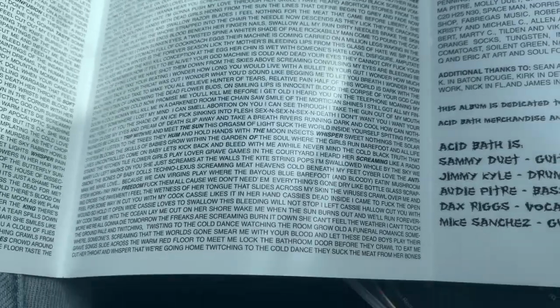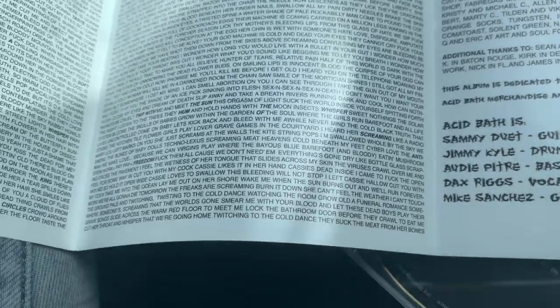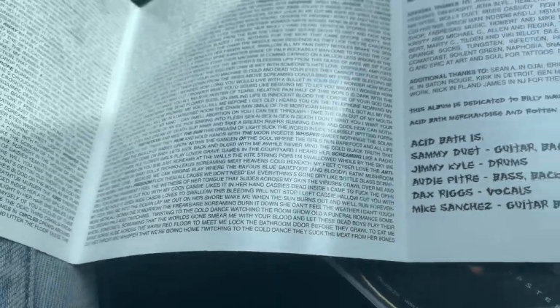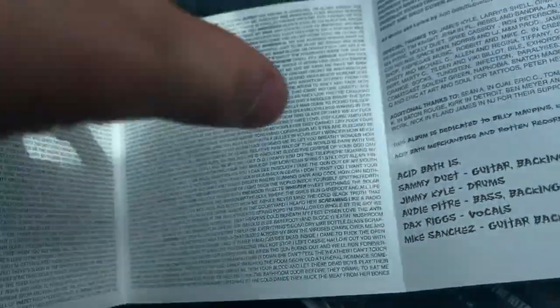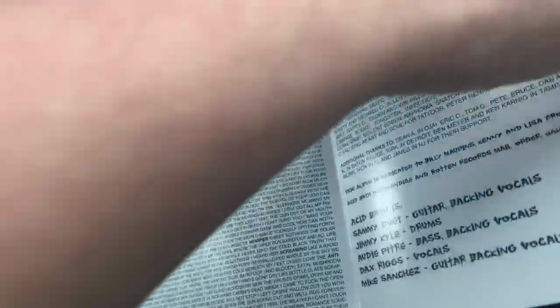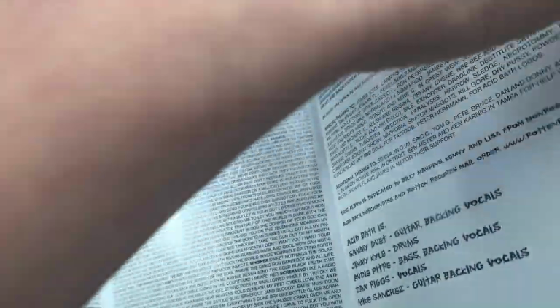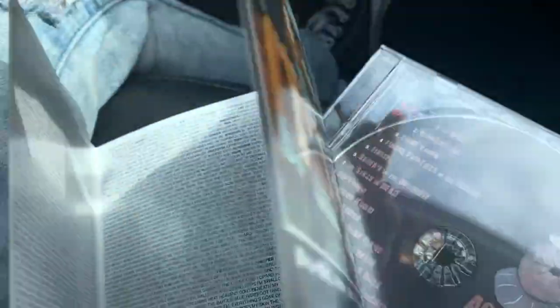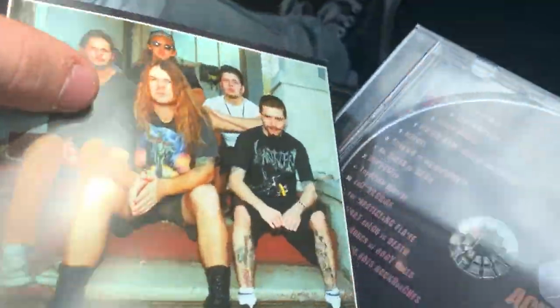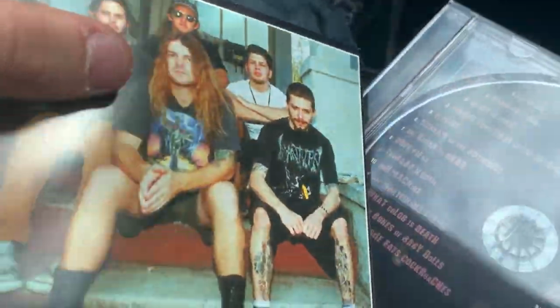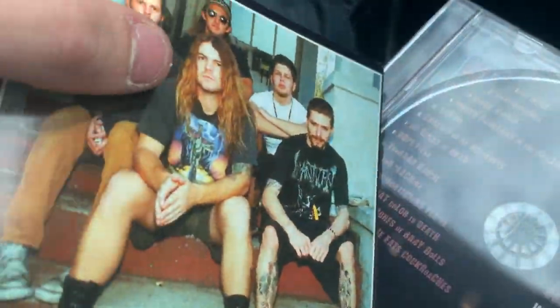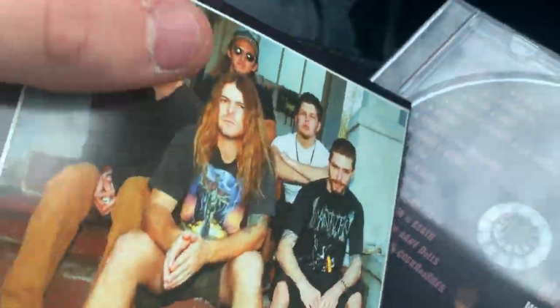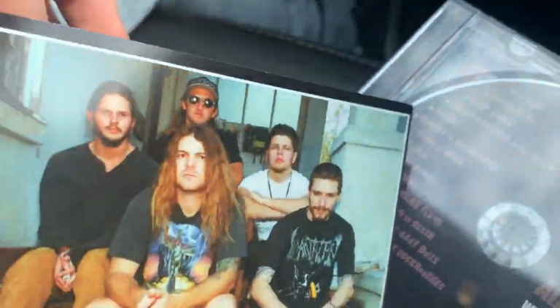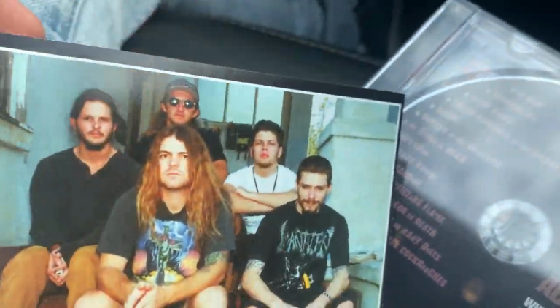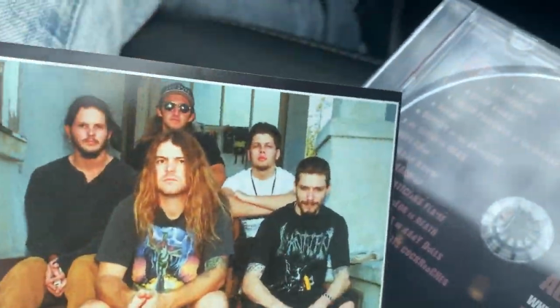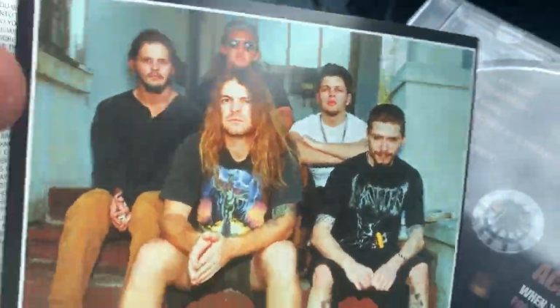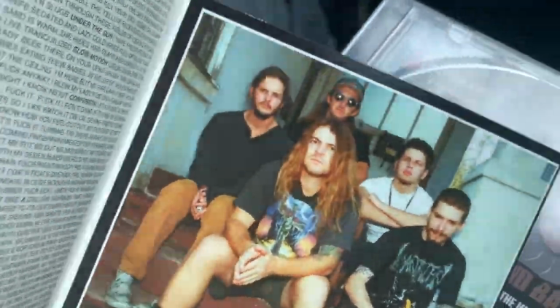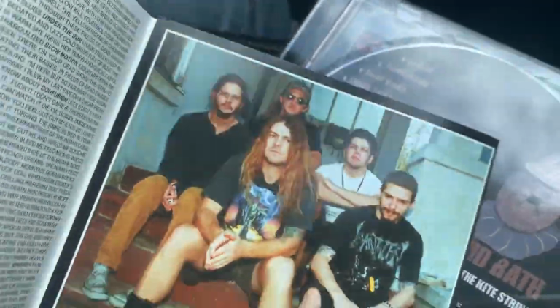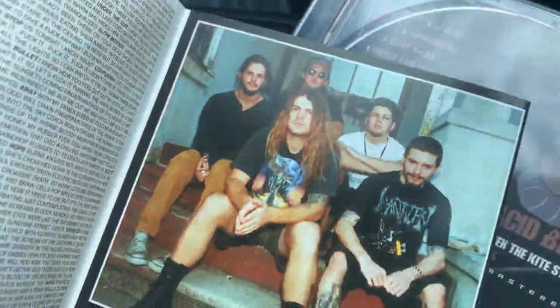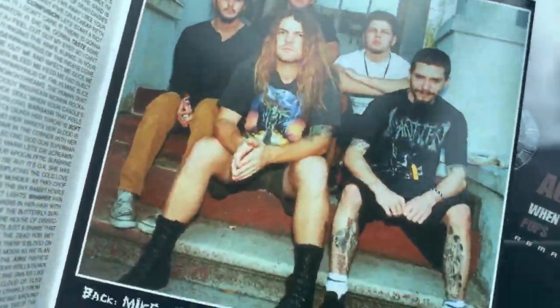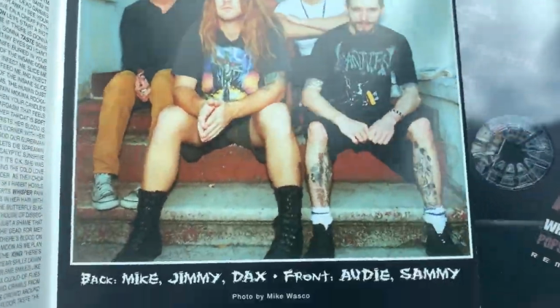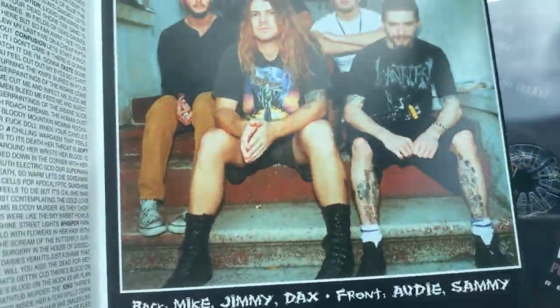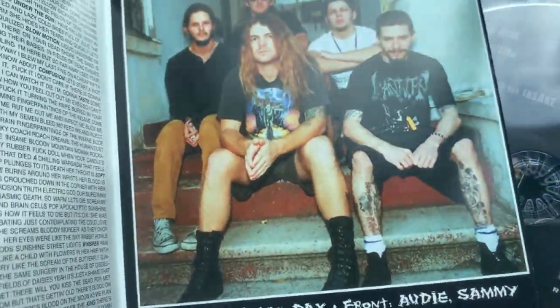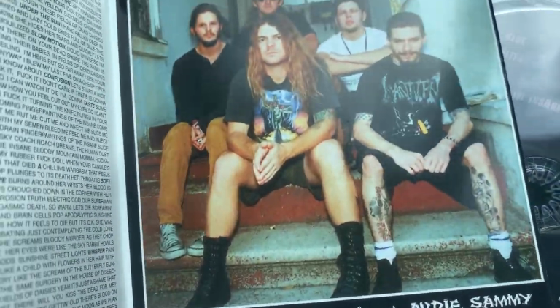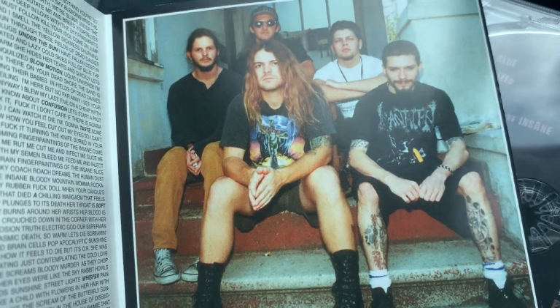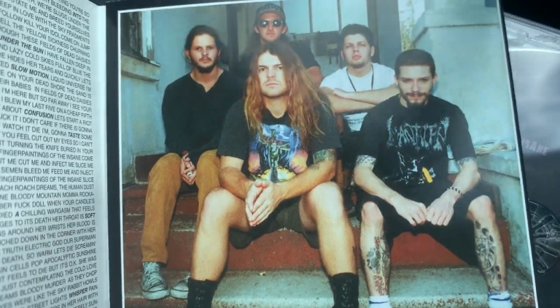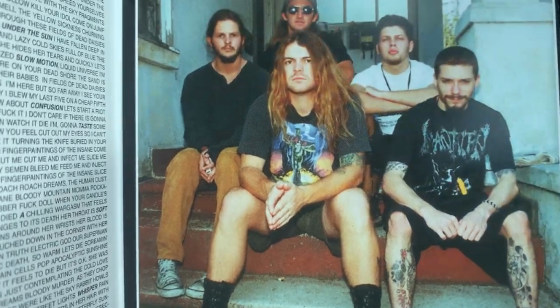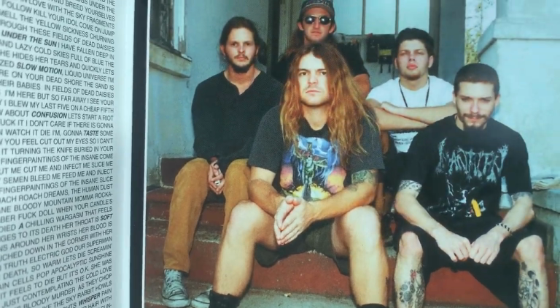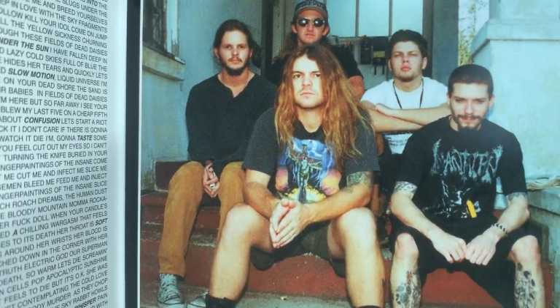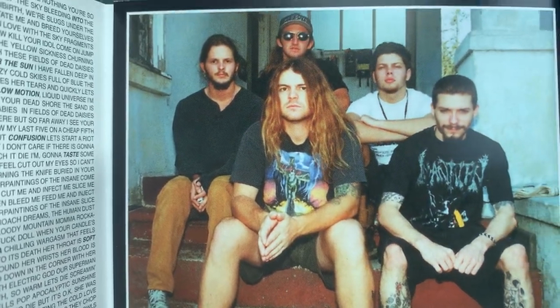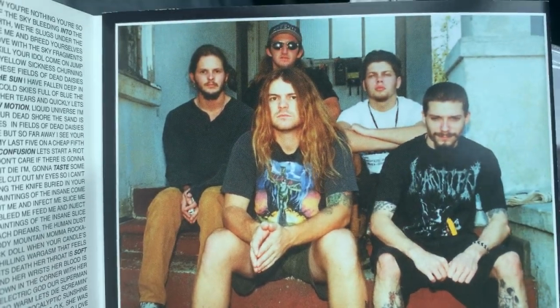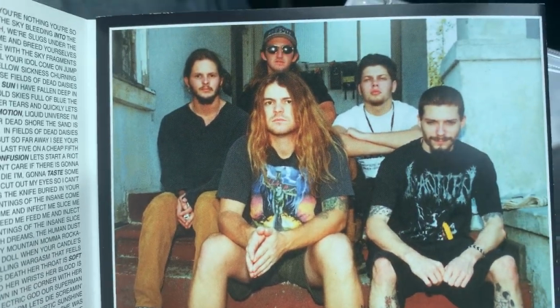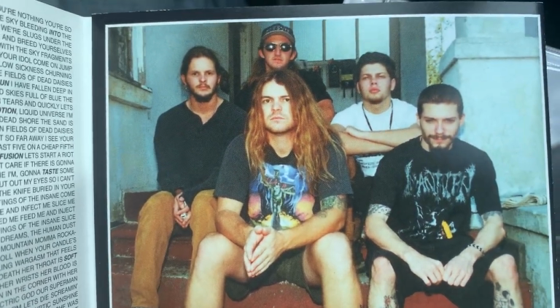Super cool to actually have the band photo in there - that's awesome.